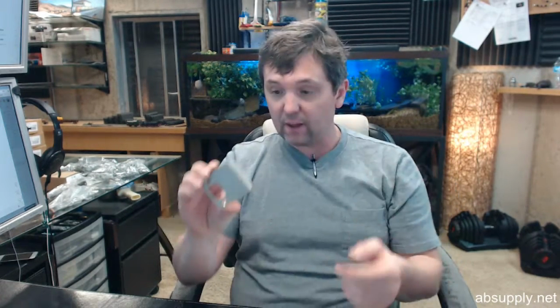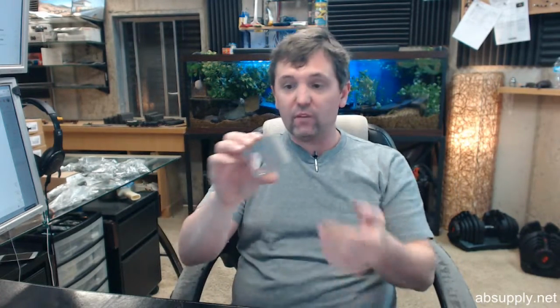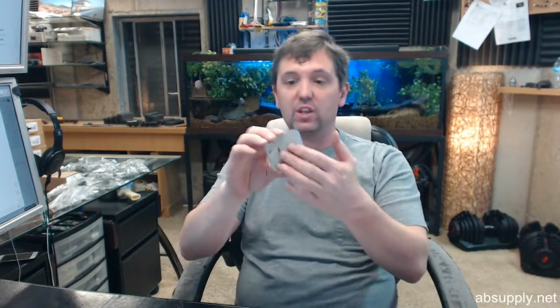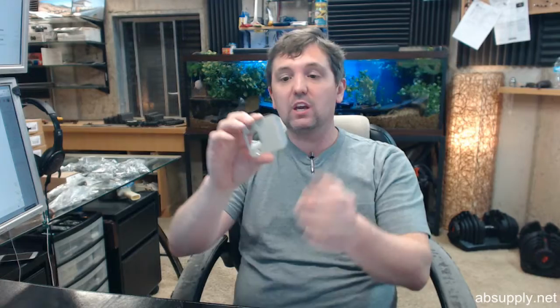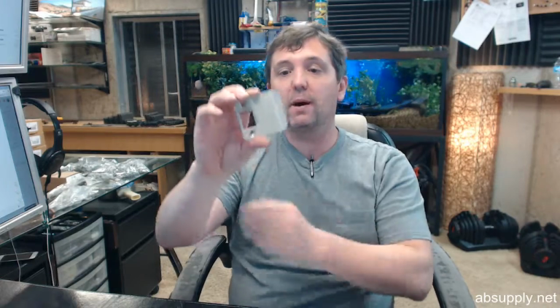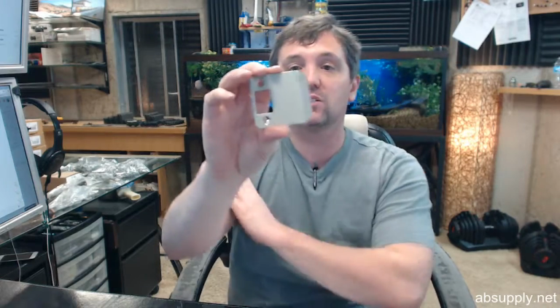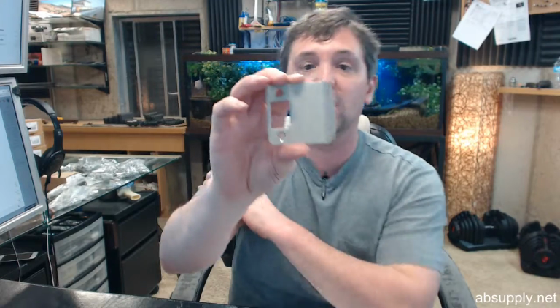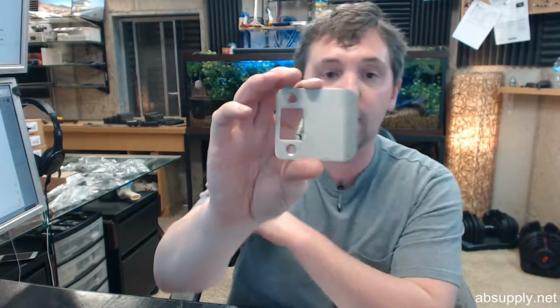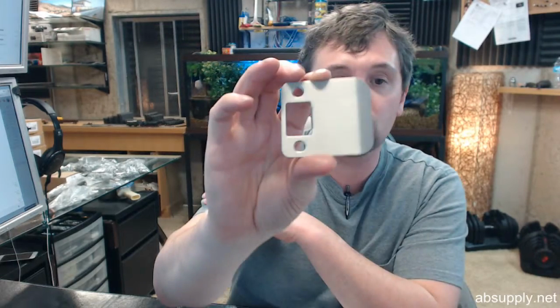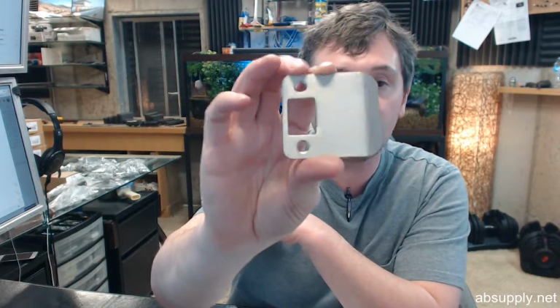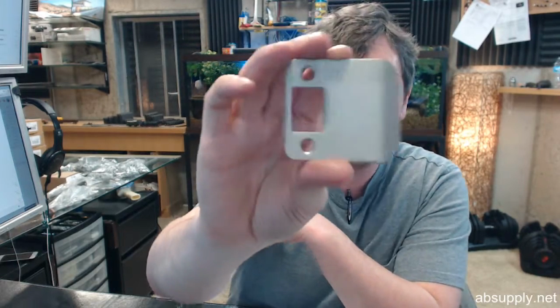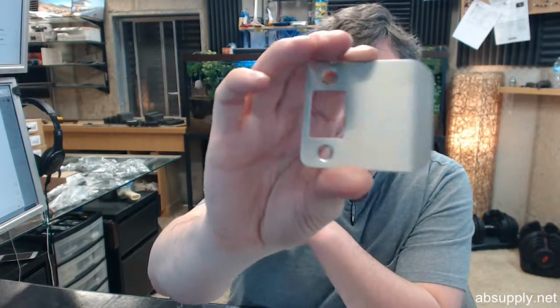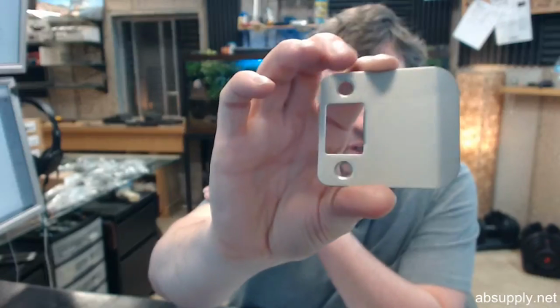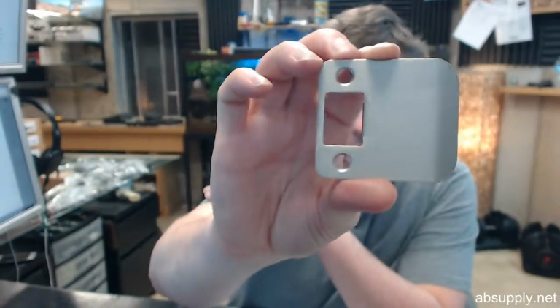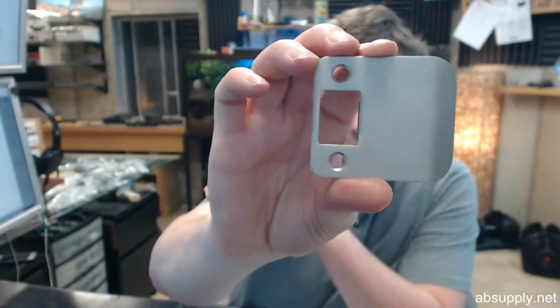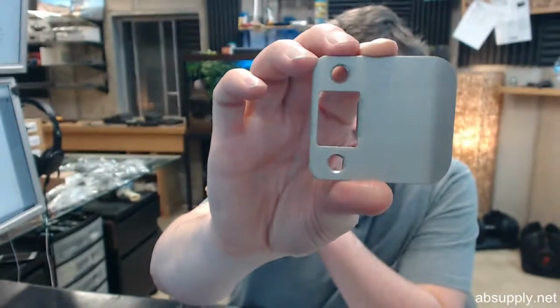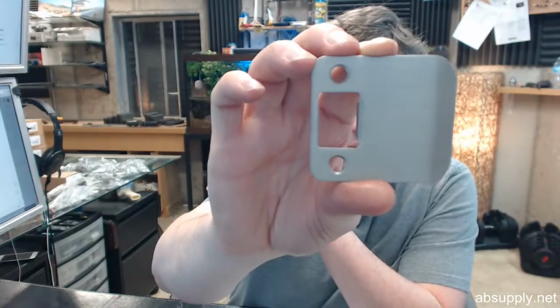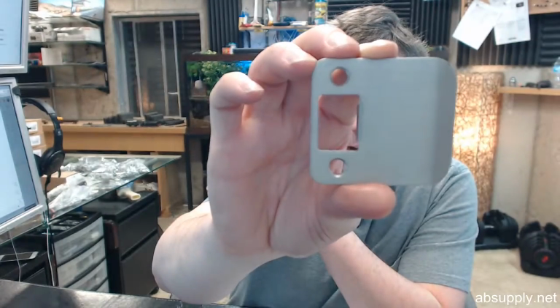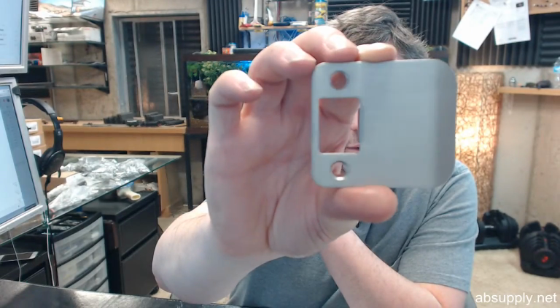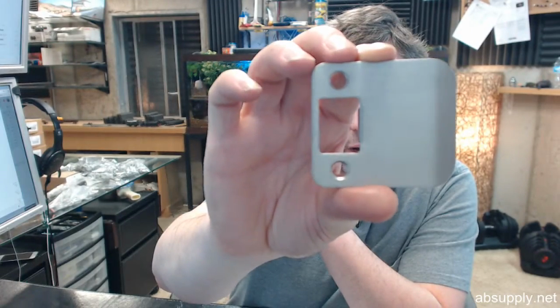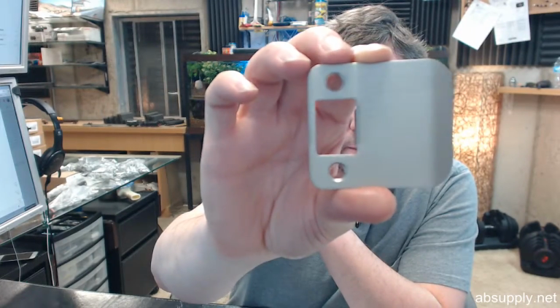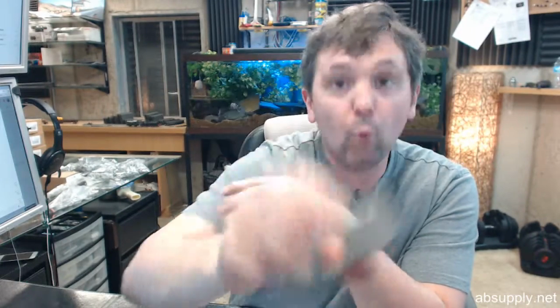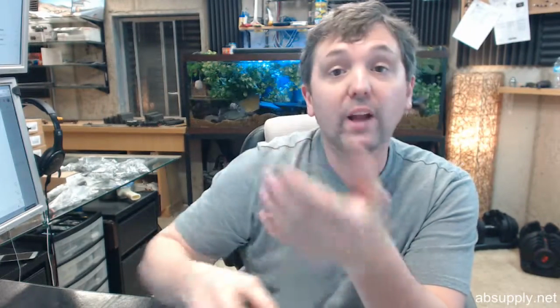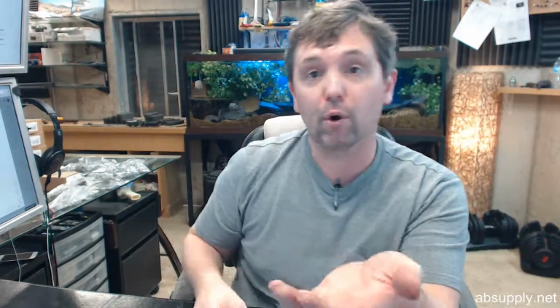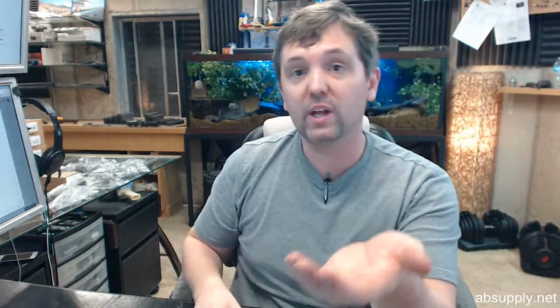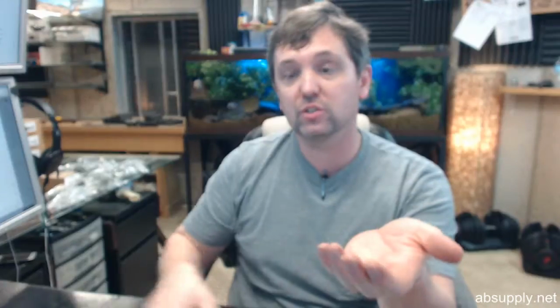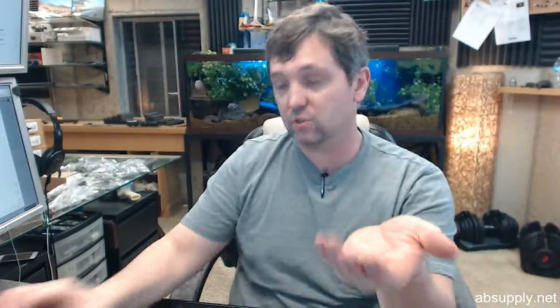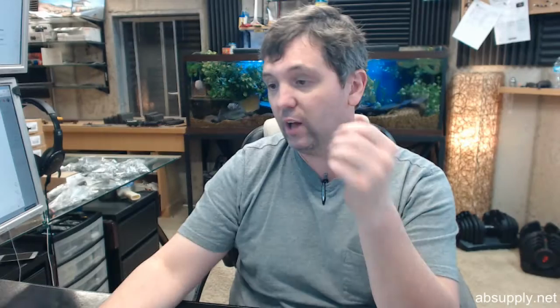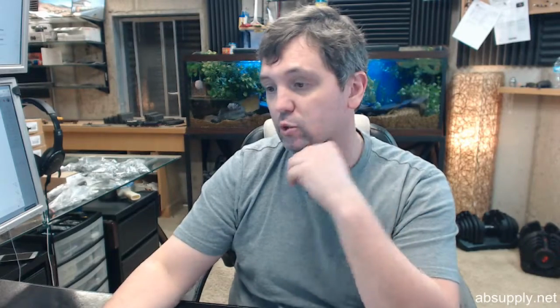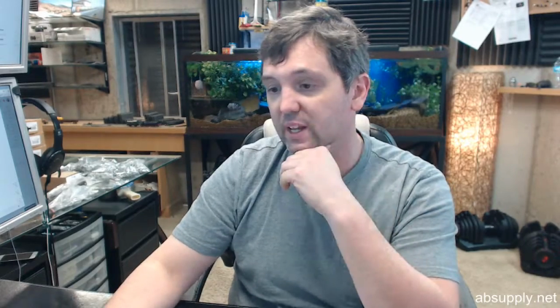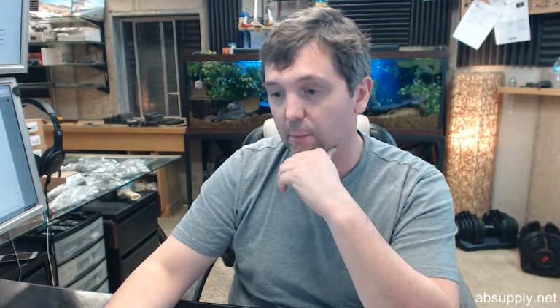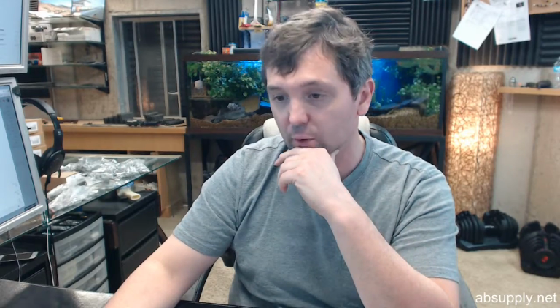By the way, if you are thinking about extended lip strikes, you might need to think about wide throw hinges as well, which we can help you with.